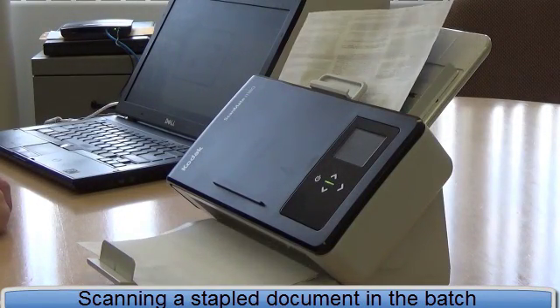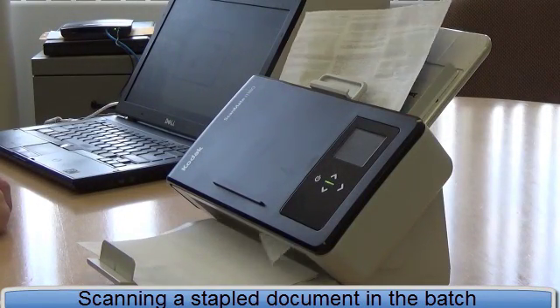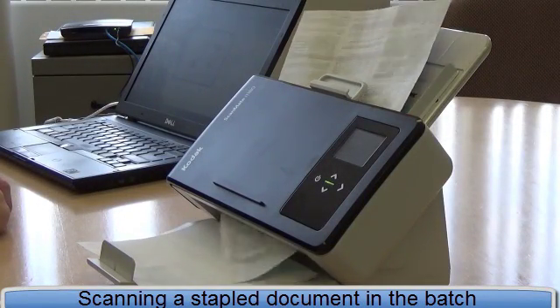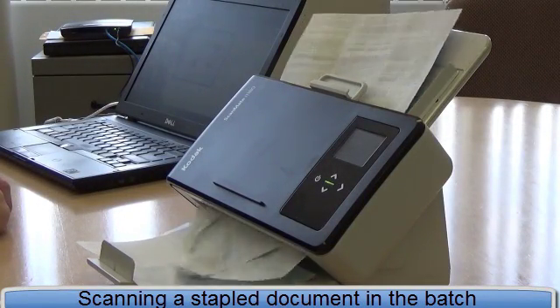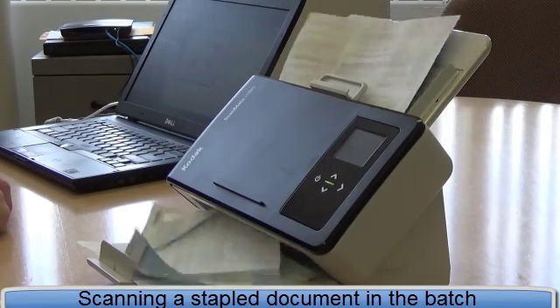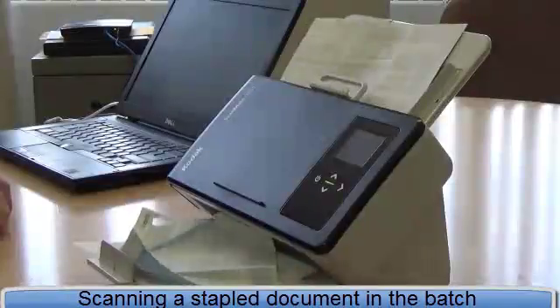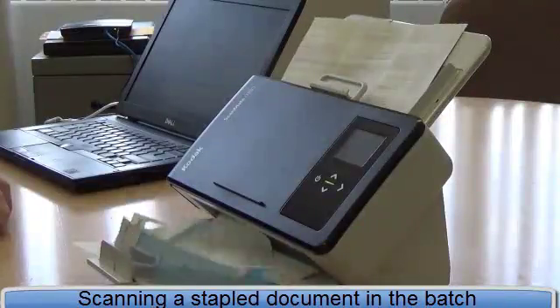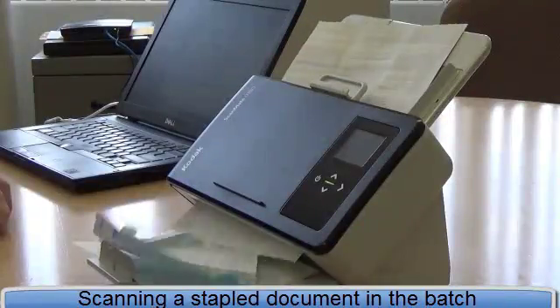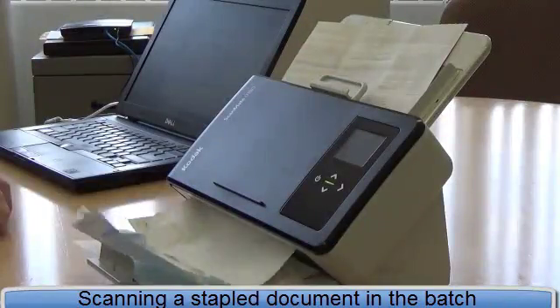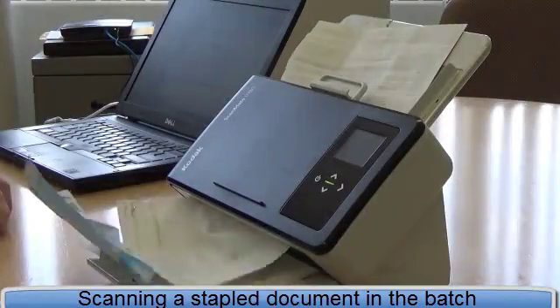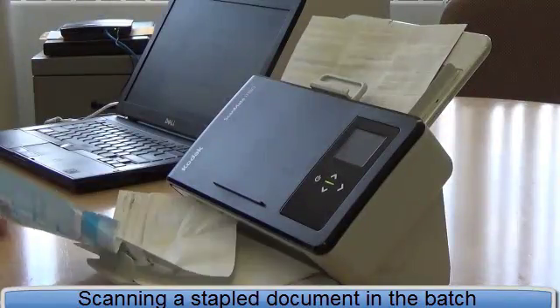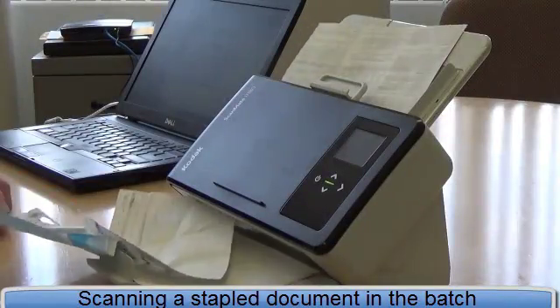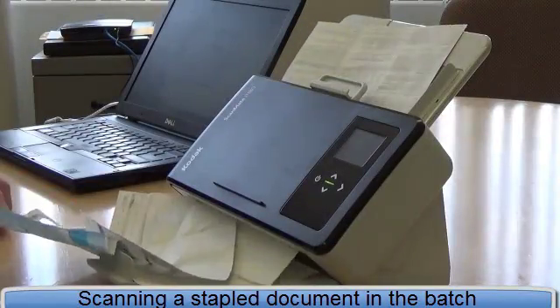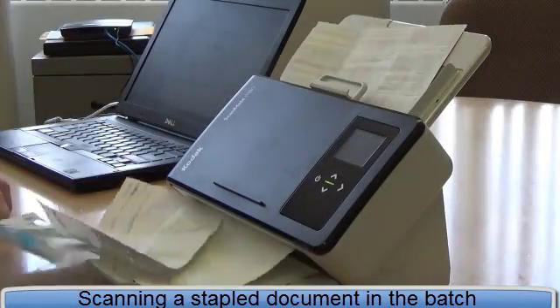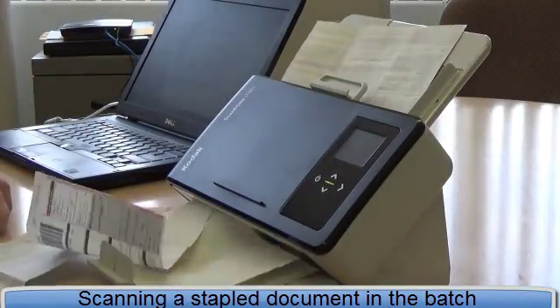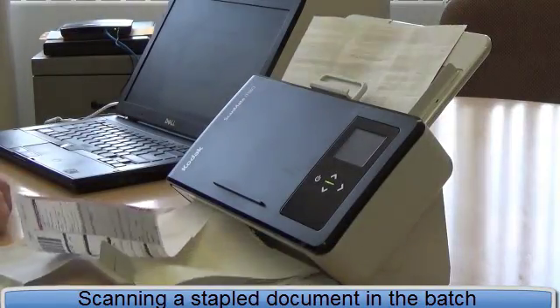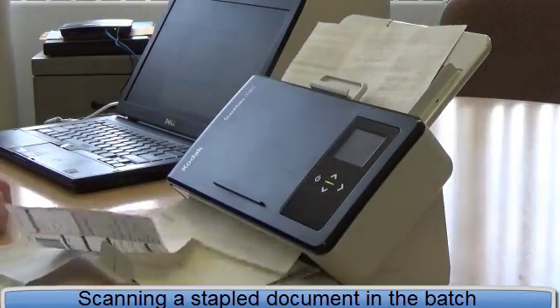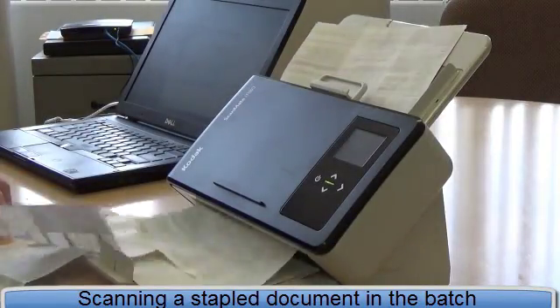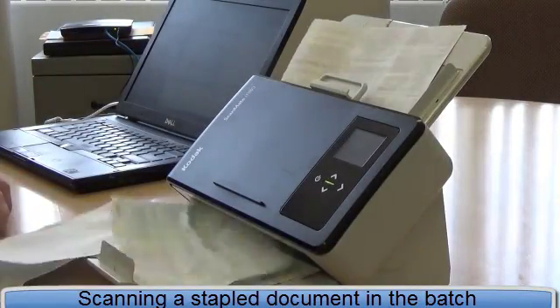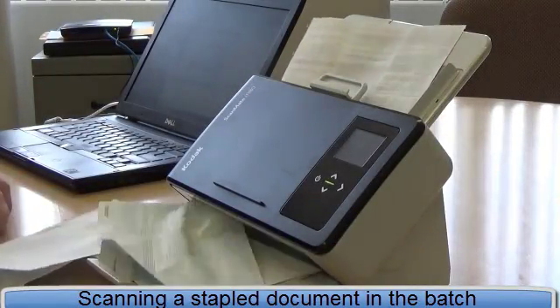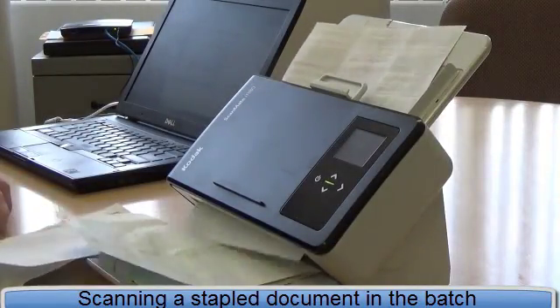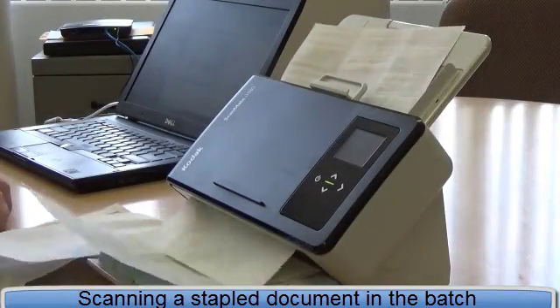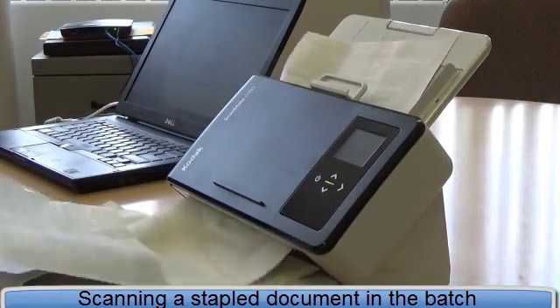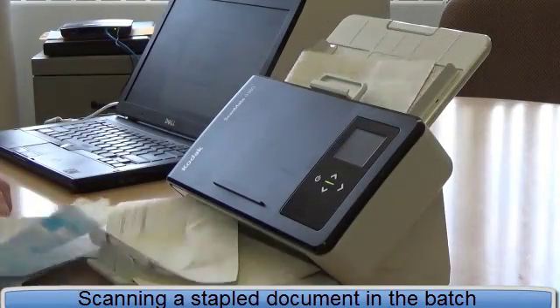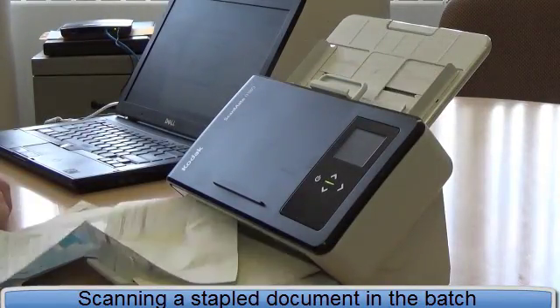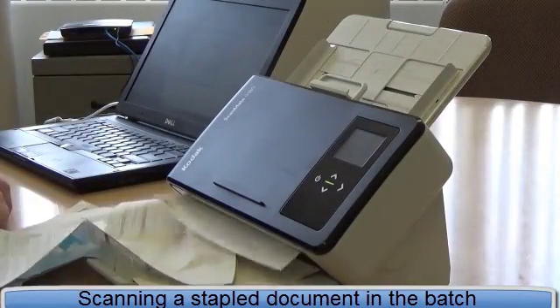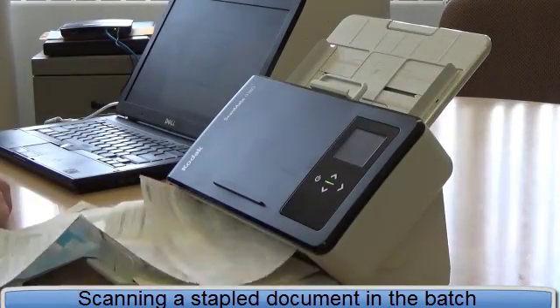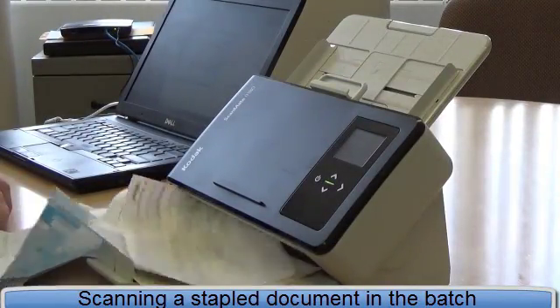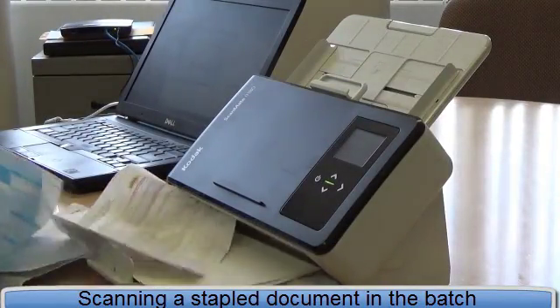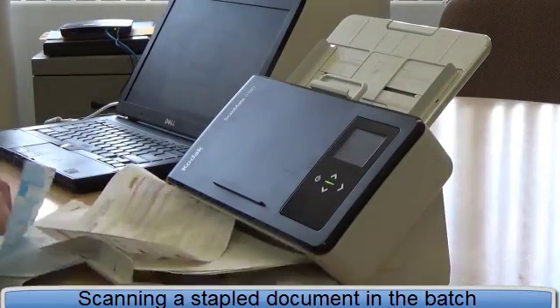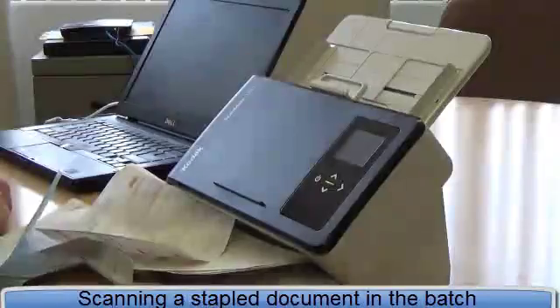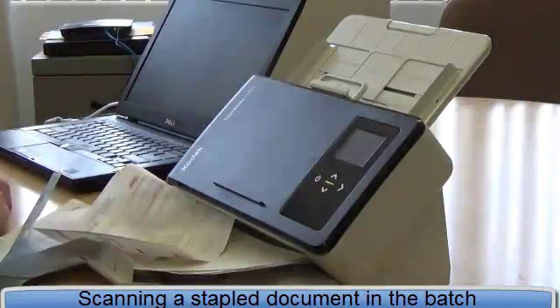As you can see, the stapled document gets pulled through the scanner and the remaining documents get skewed and wrinkled.